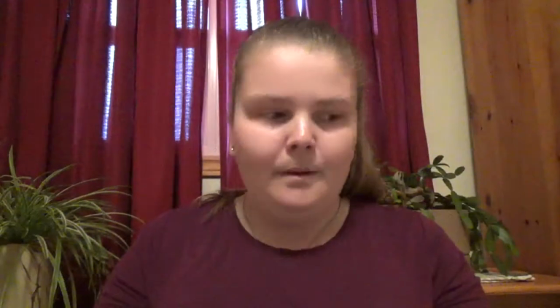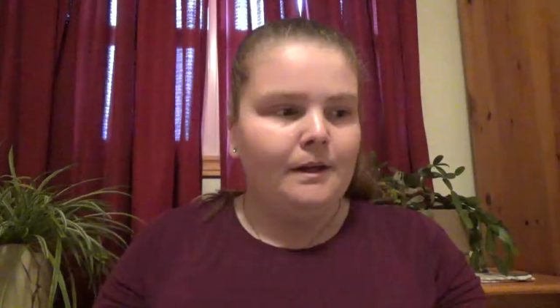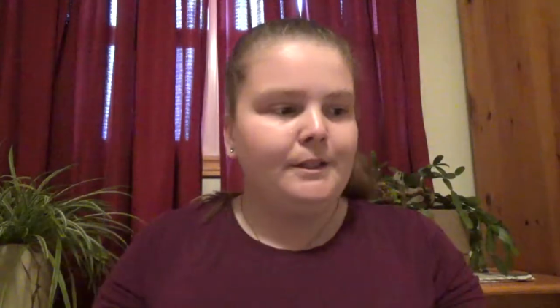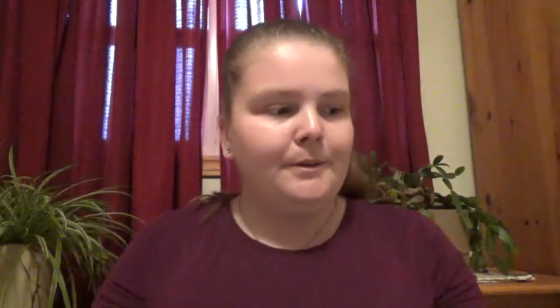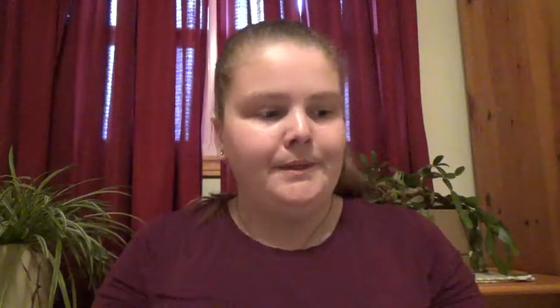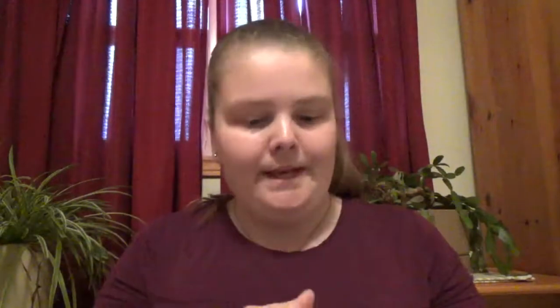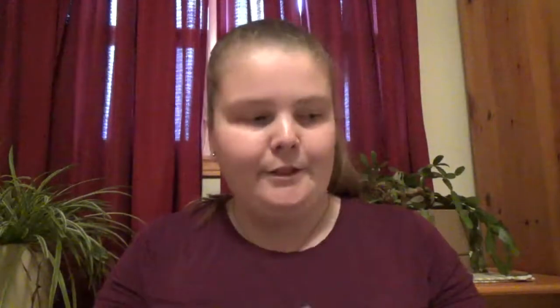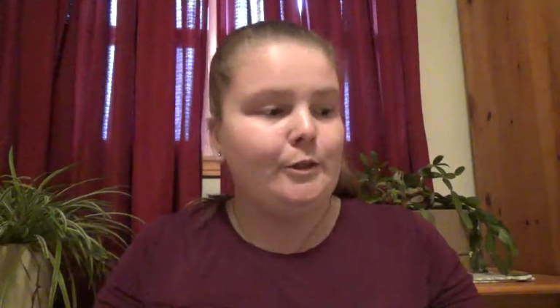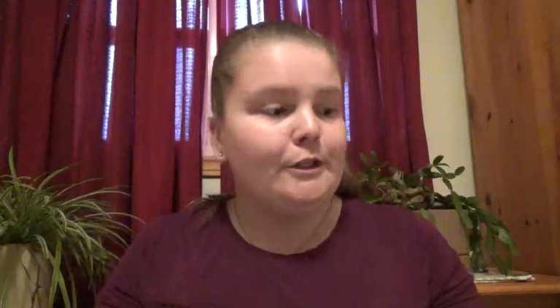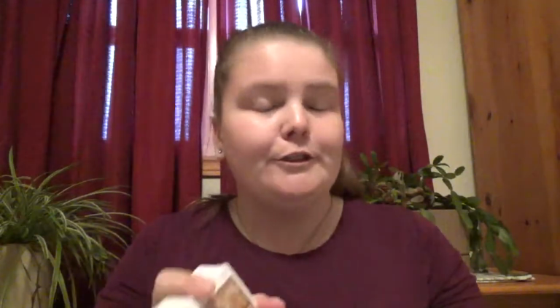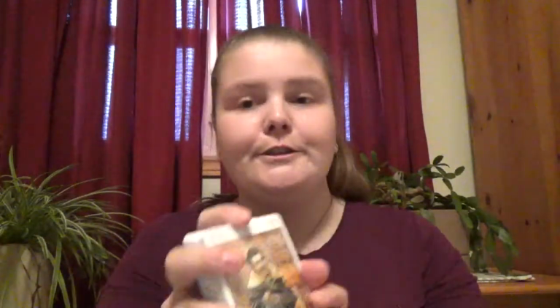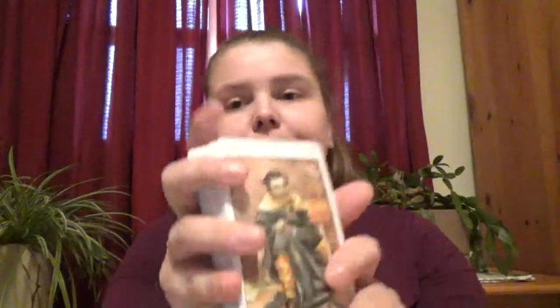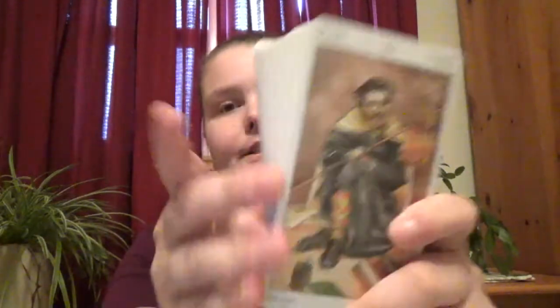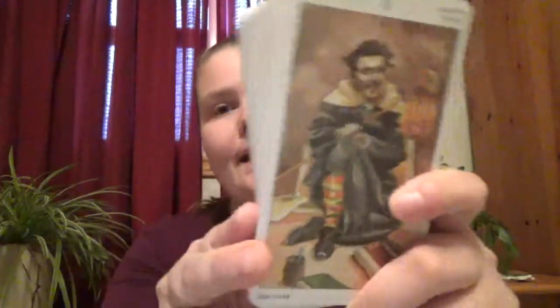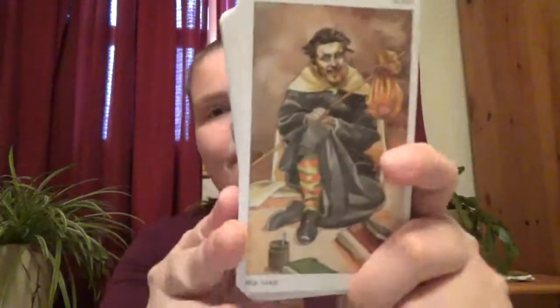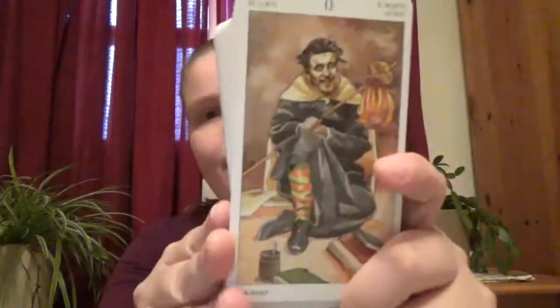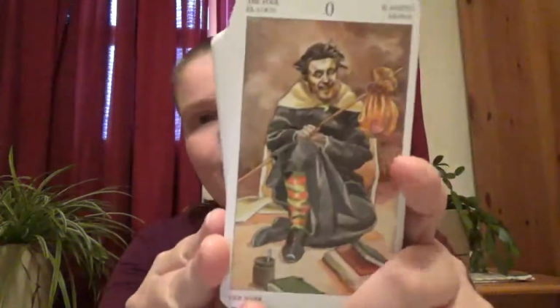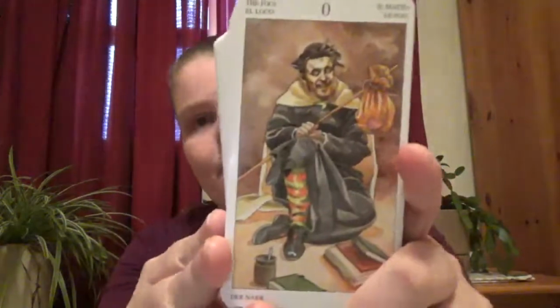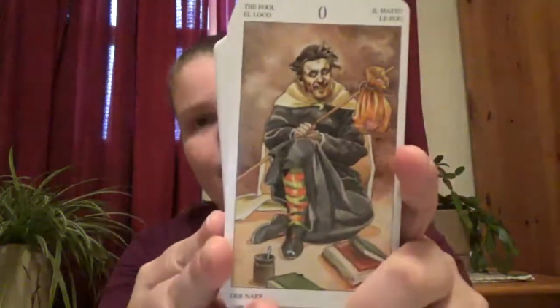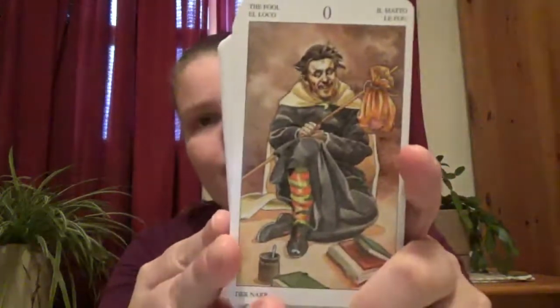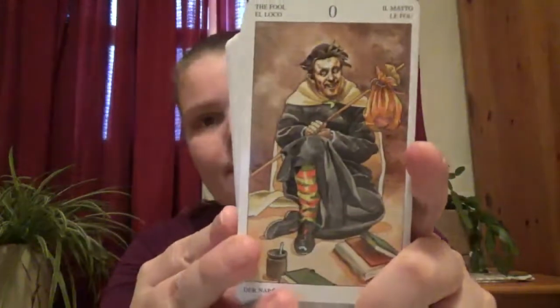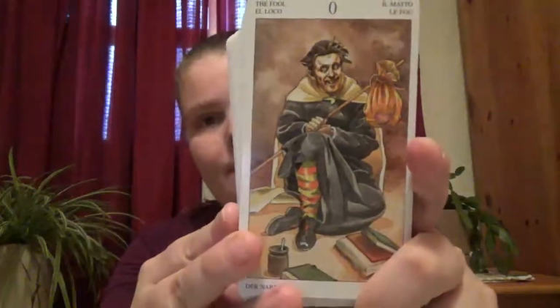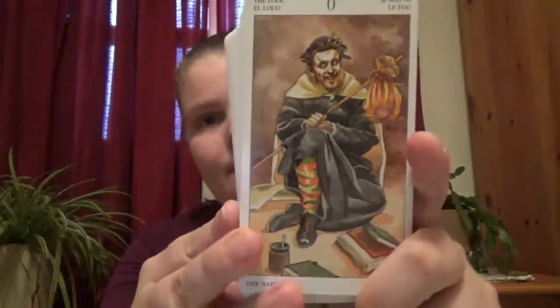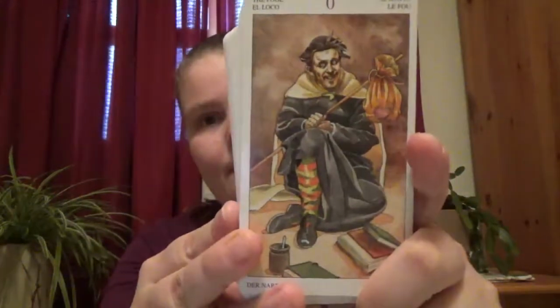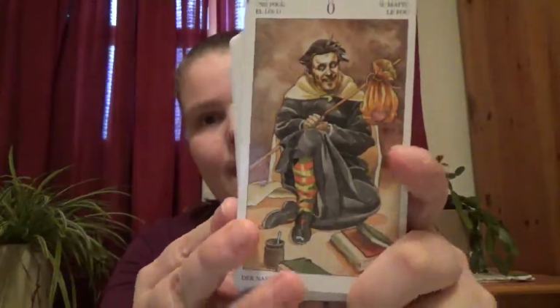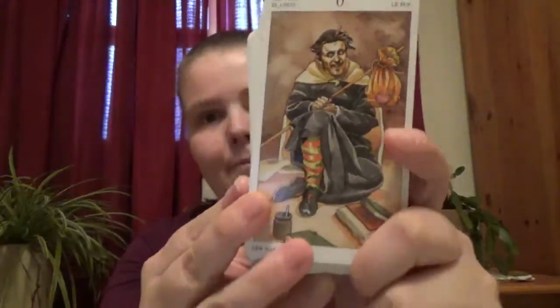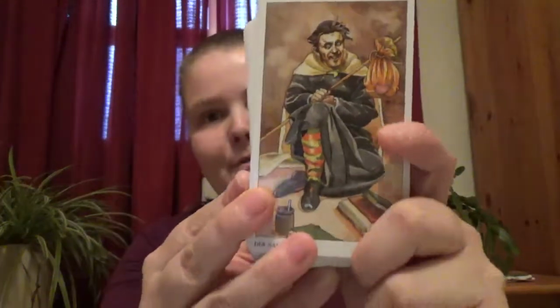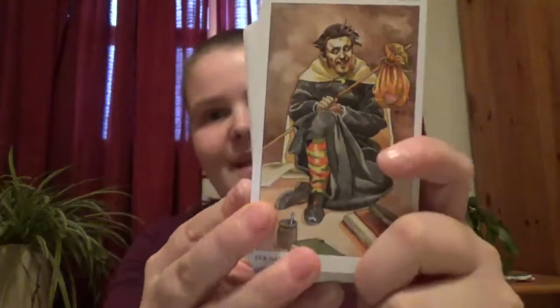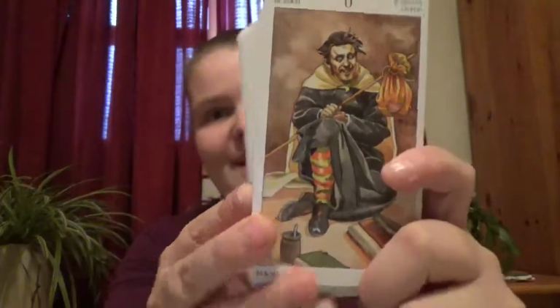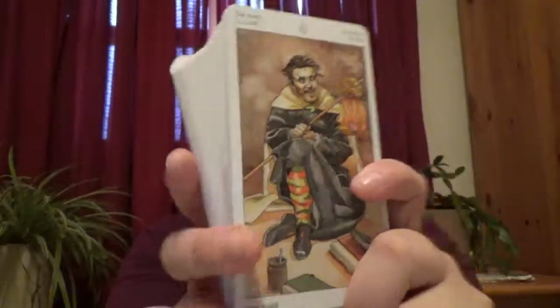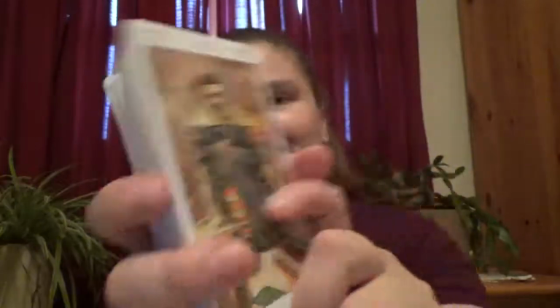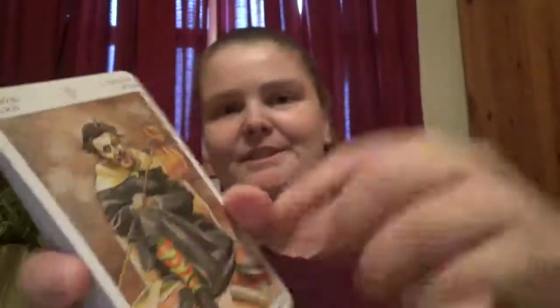So yeah, the Sorcerer's Tarot. Happy readings!